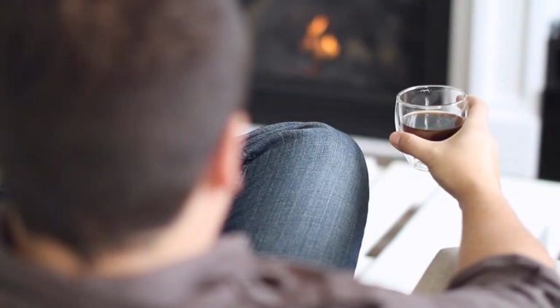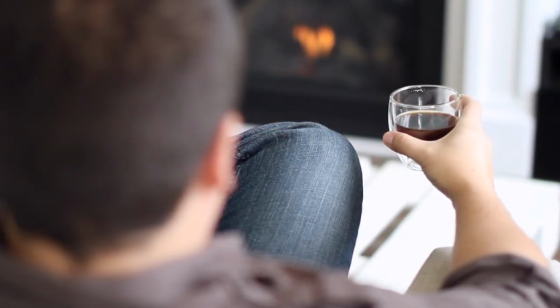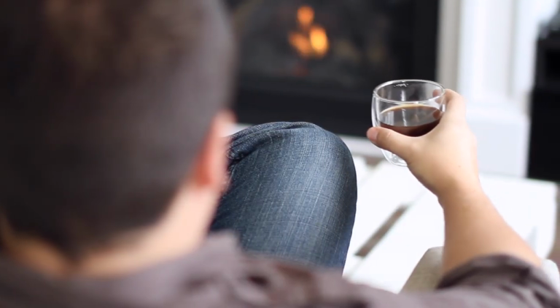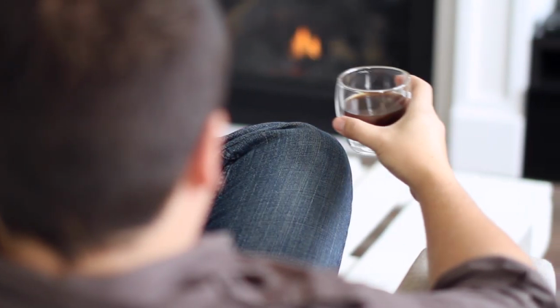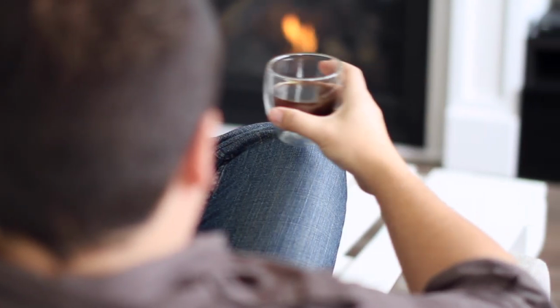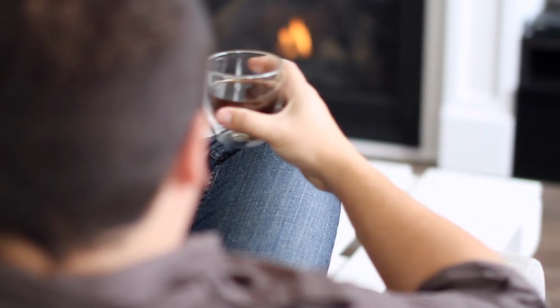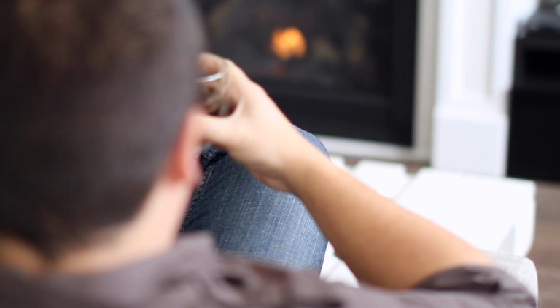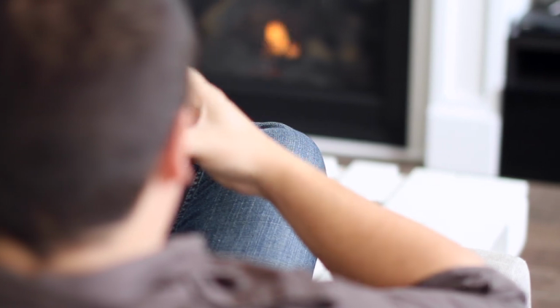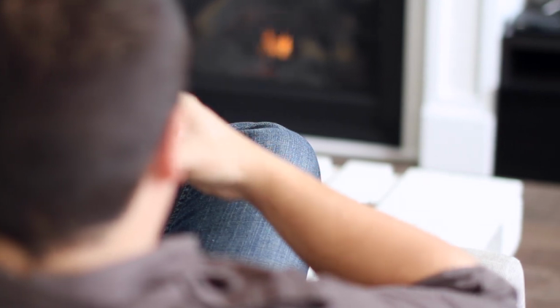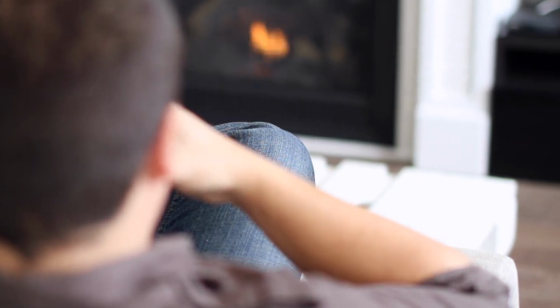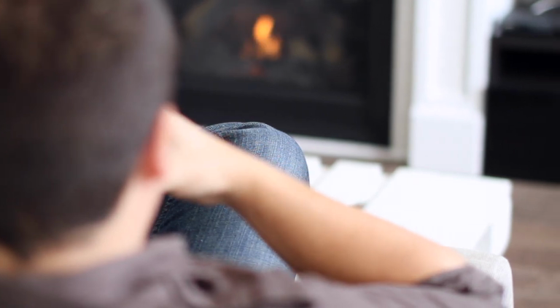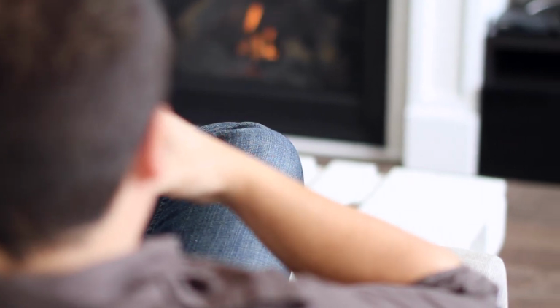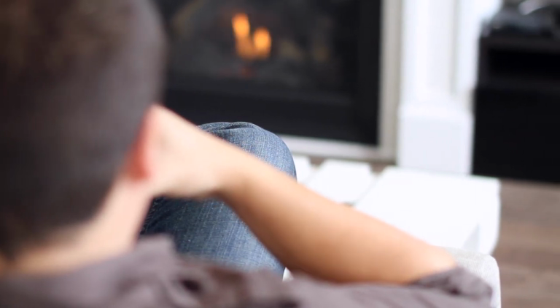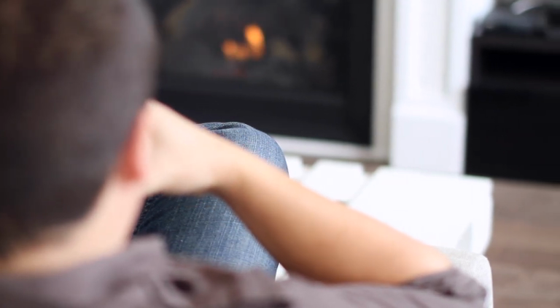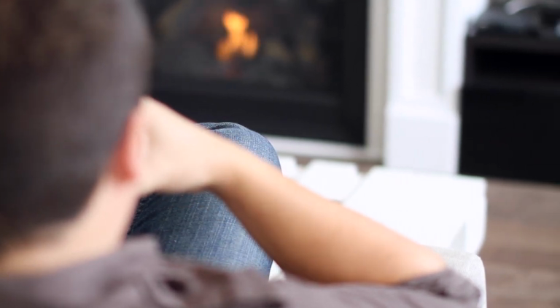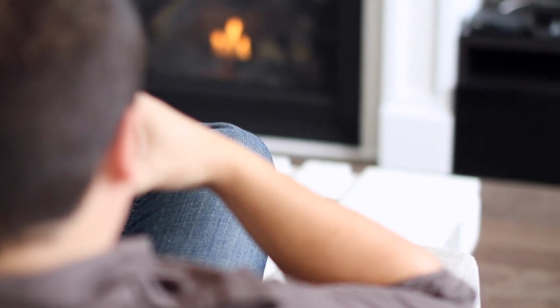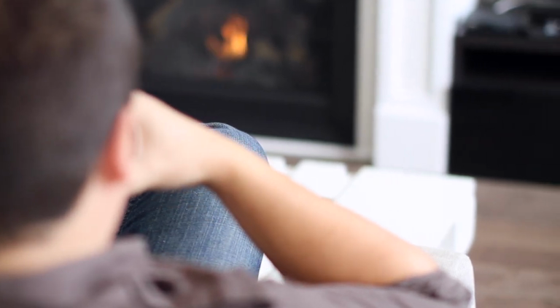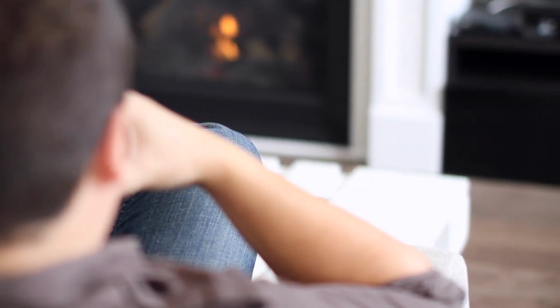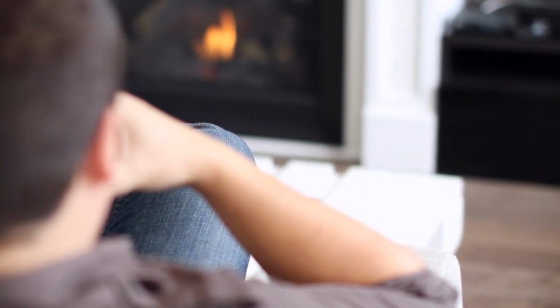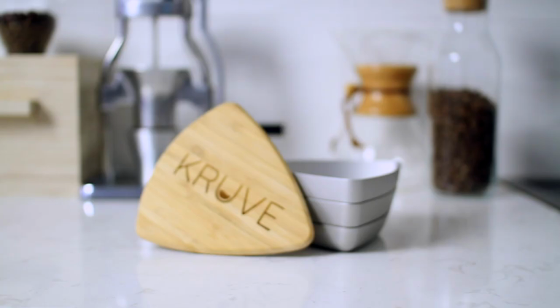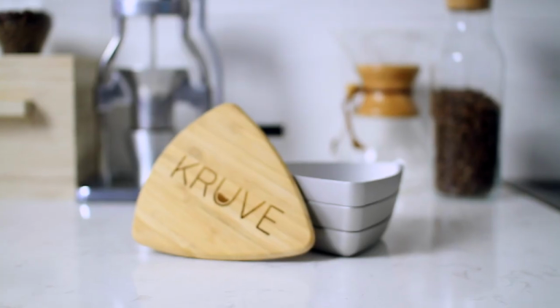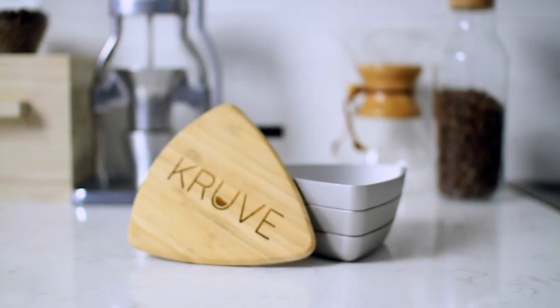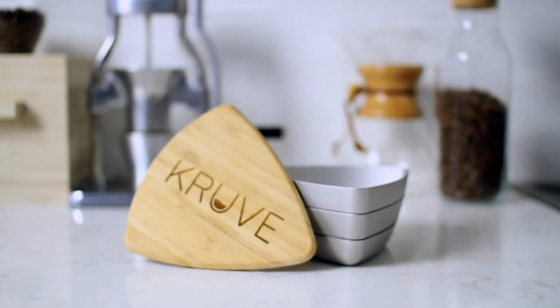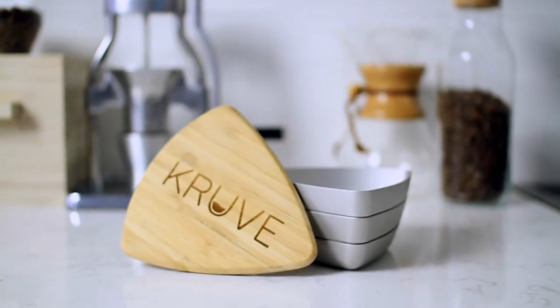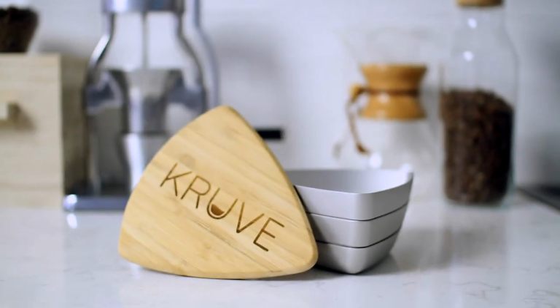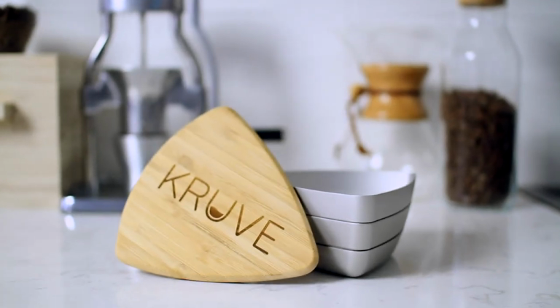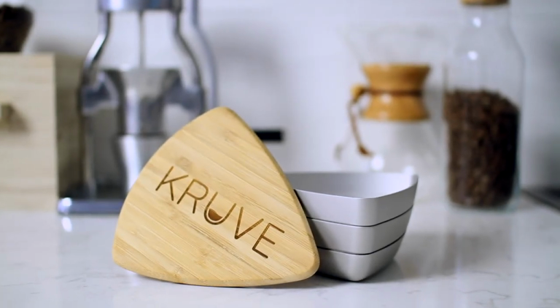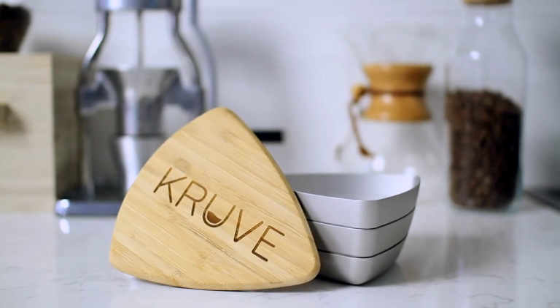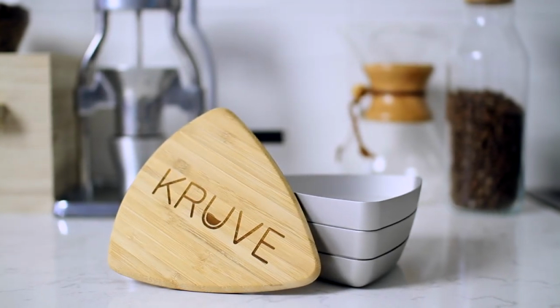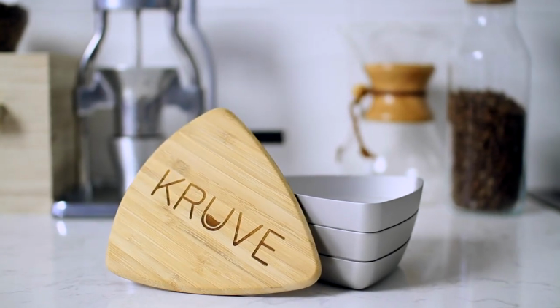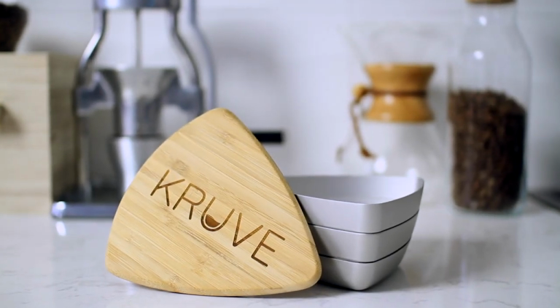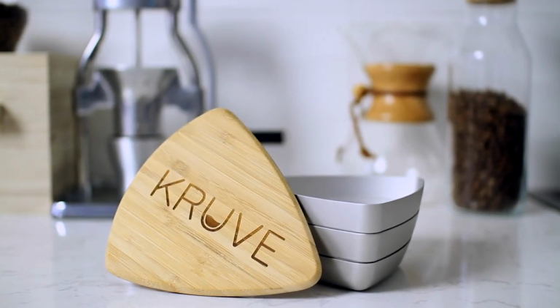If you love coffee and want to take your brew to the next level, you will love the Cruve Sifter.